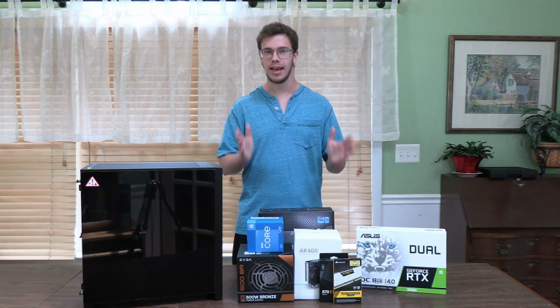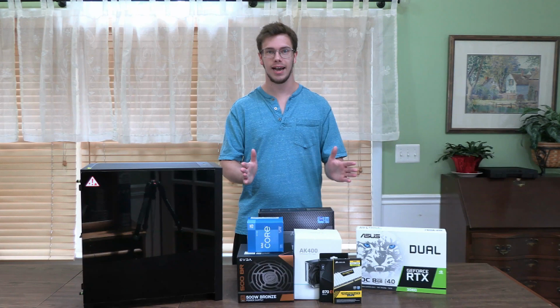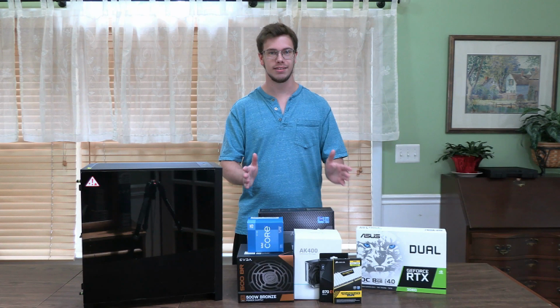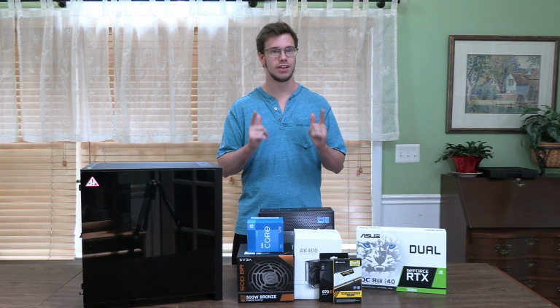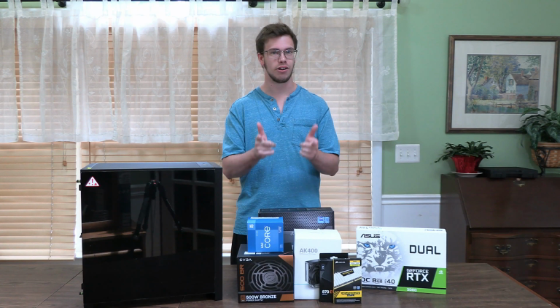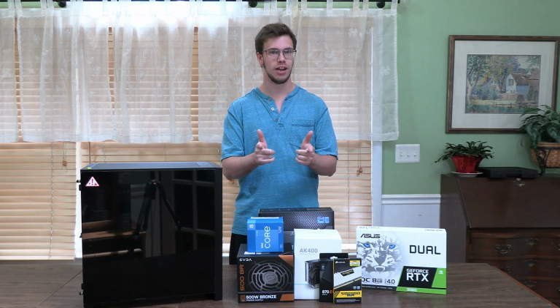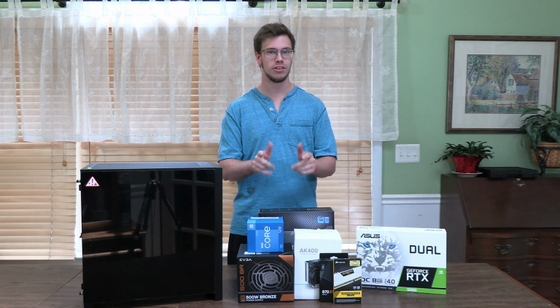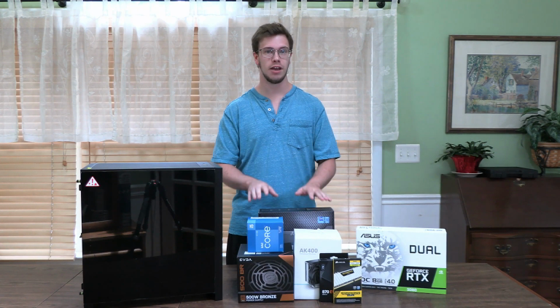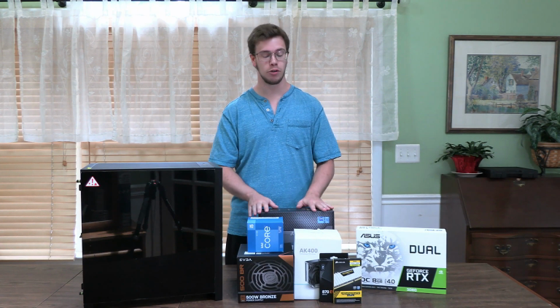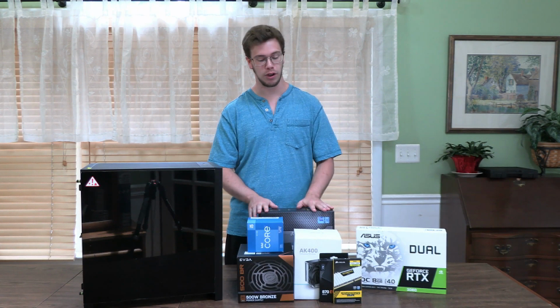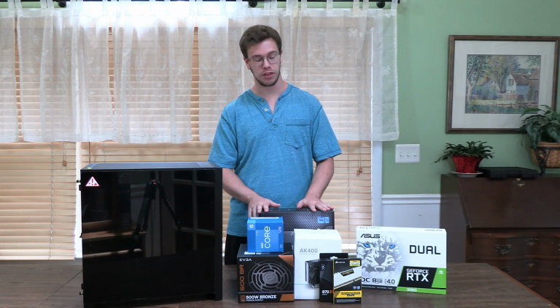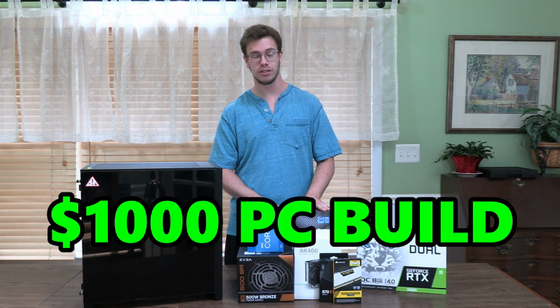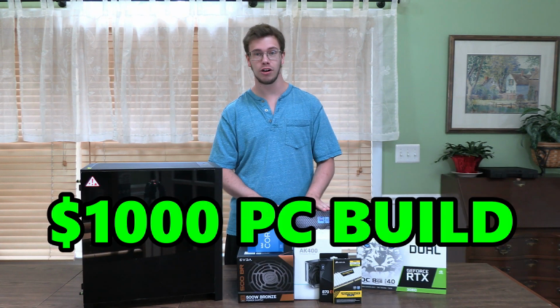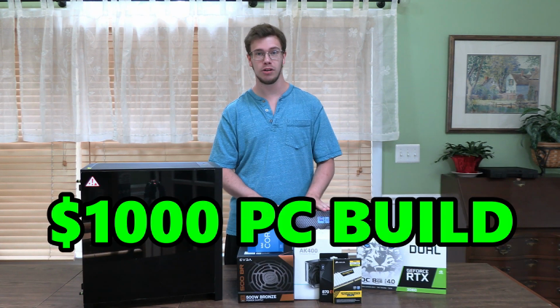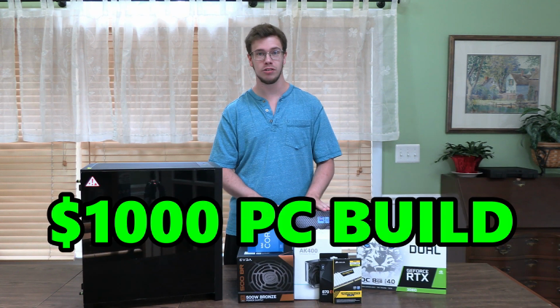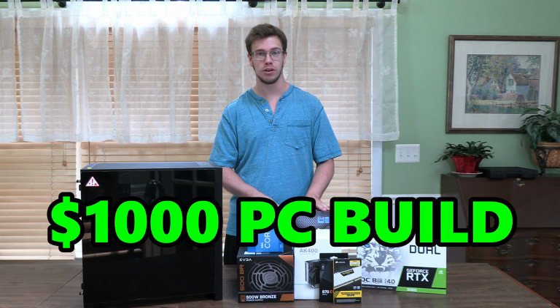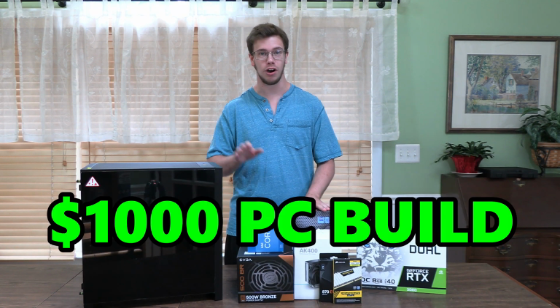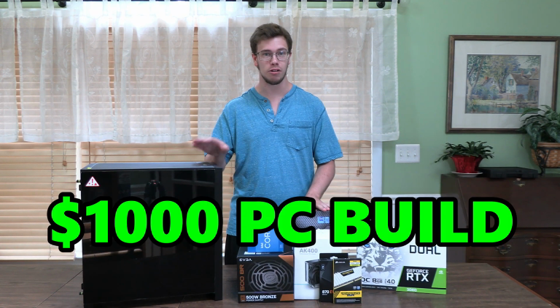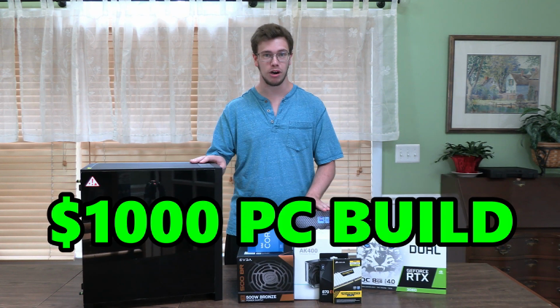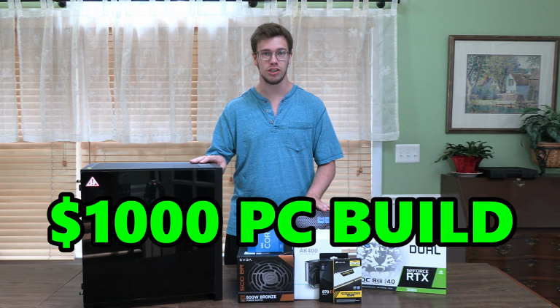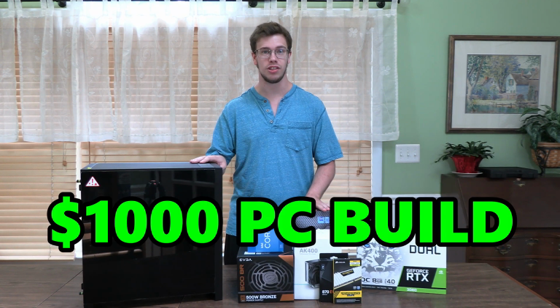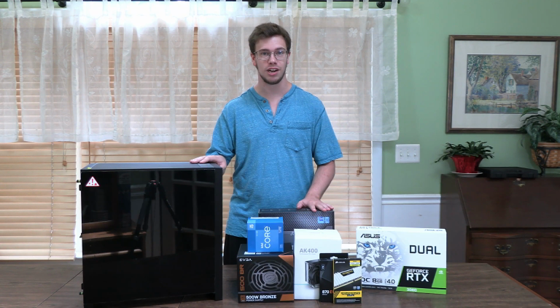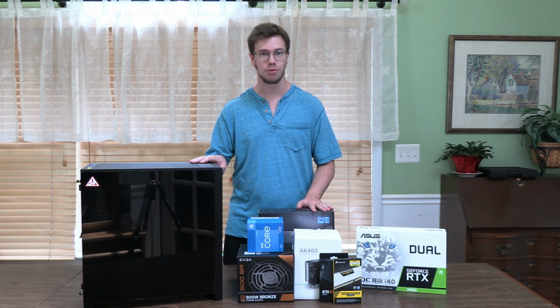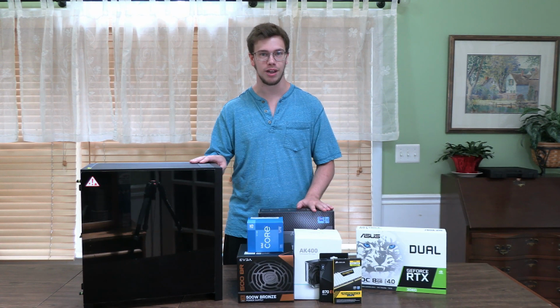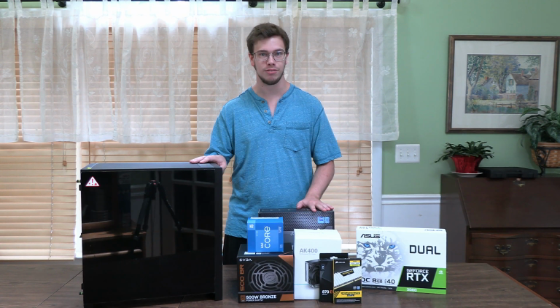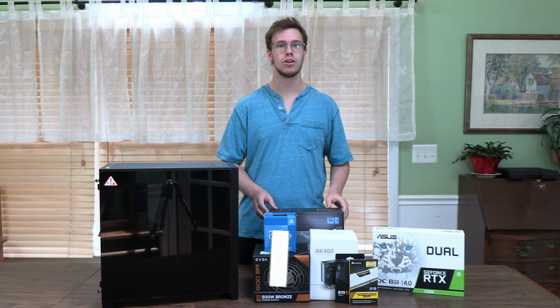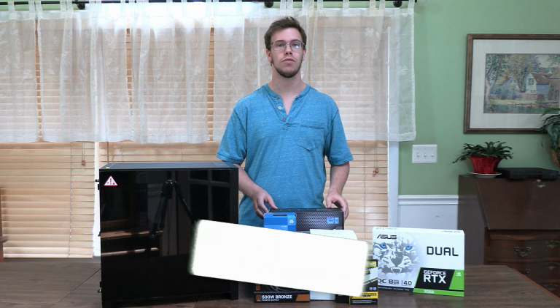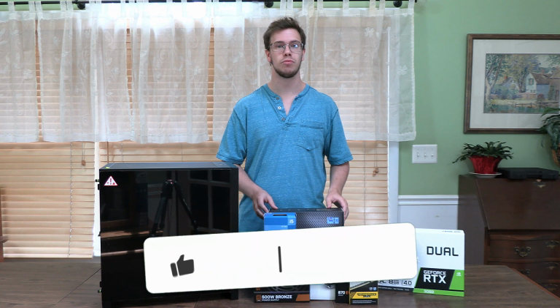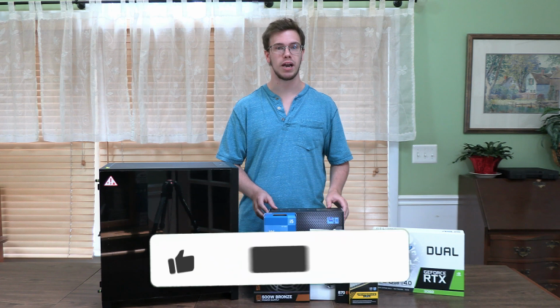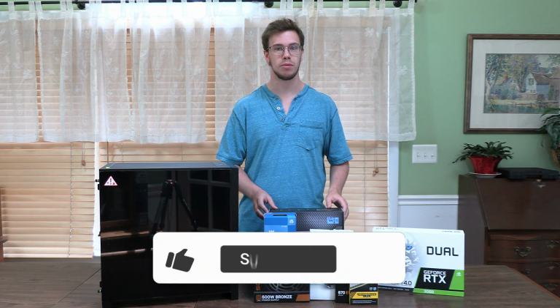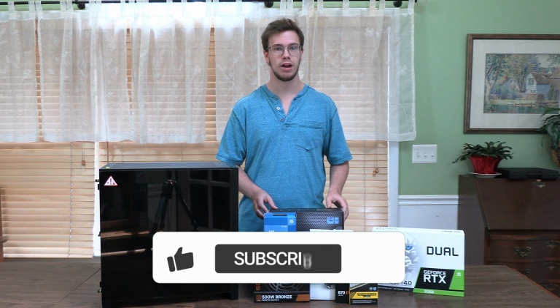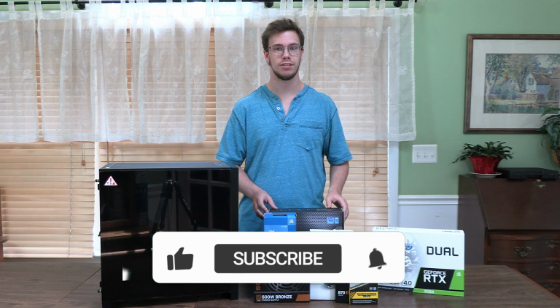Hey guys, it's Techran here, and today we're doing a $1,000 PC build on a budget. That is right. Let's go over the specs and the prices.